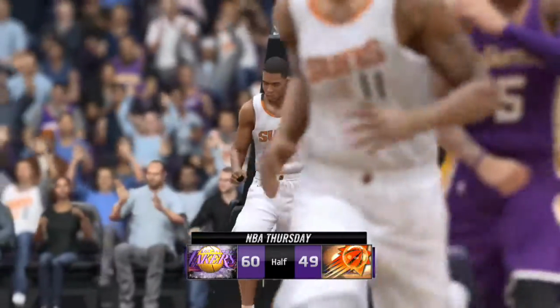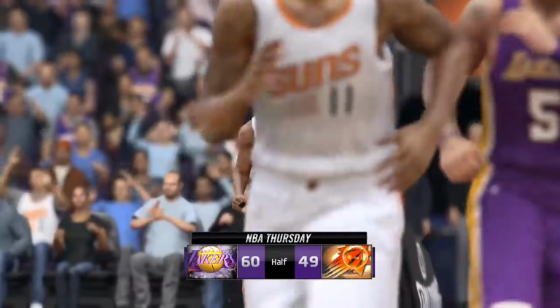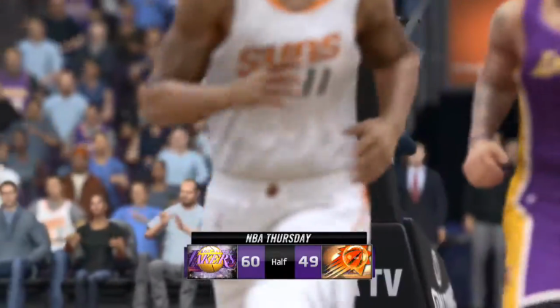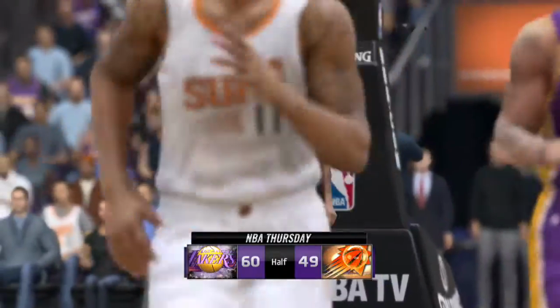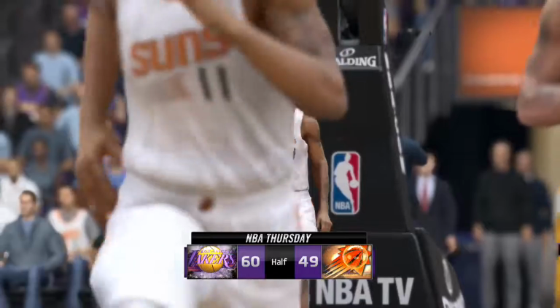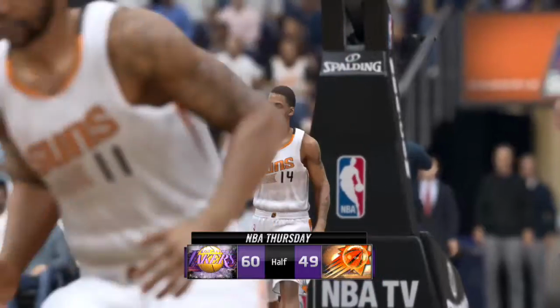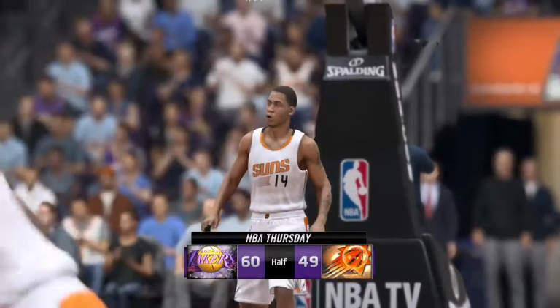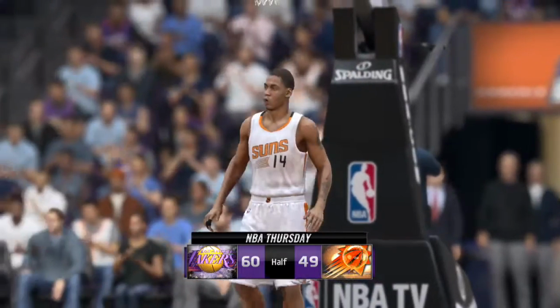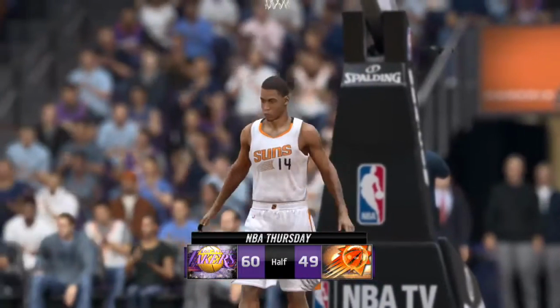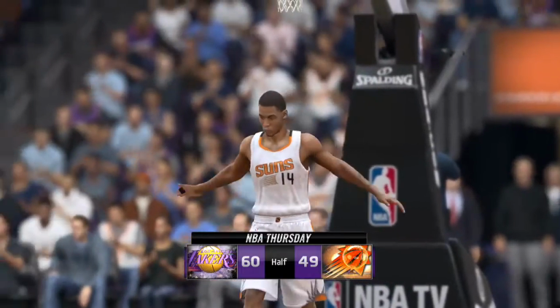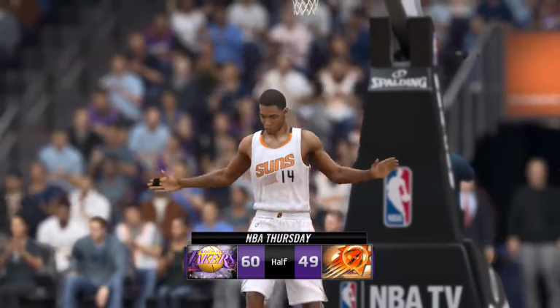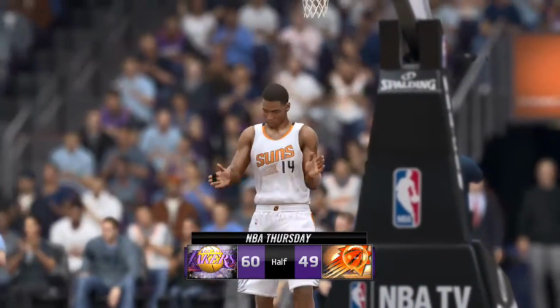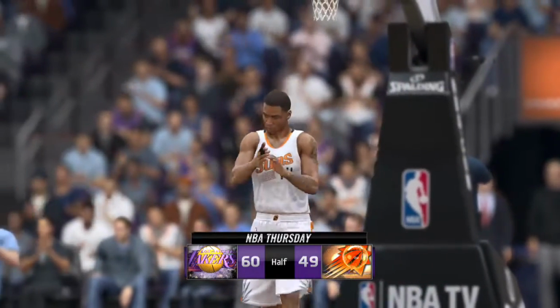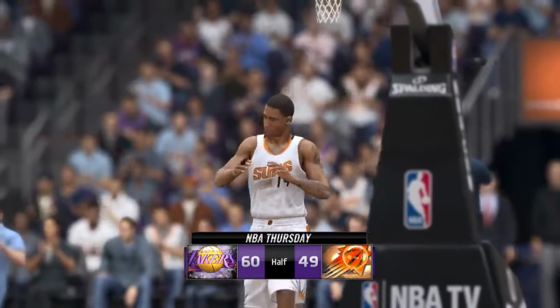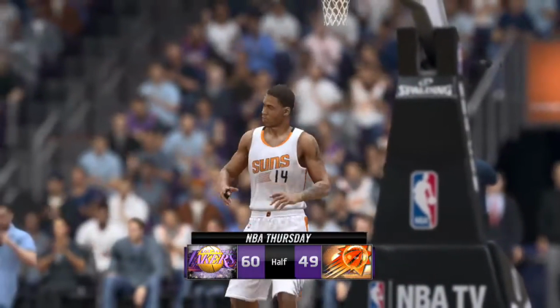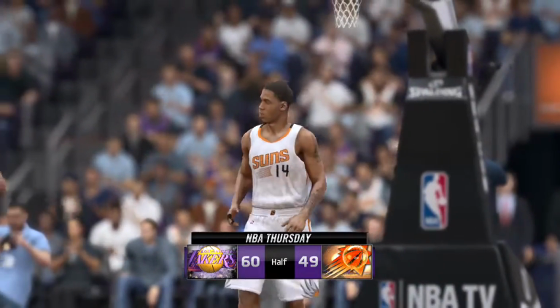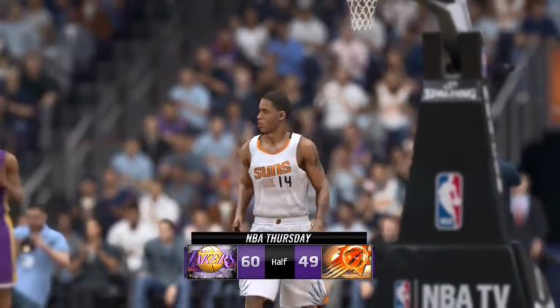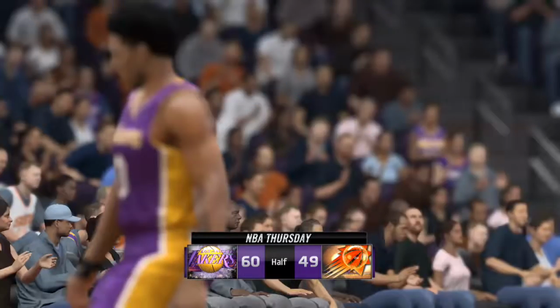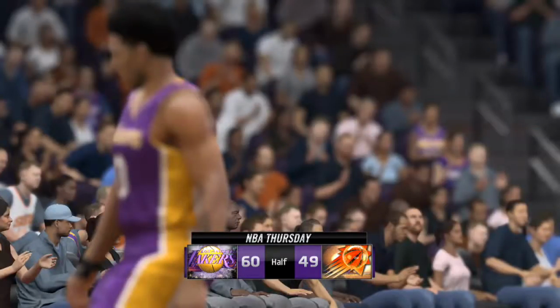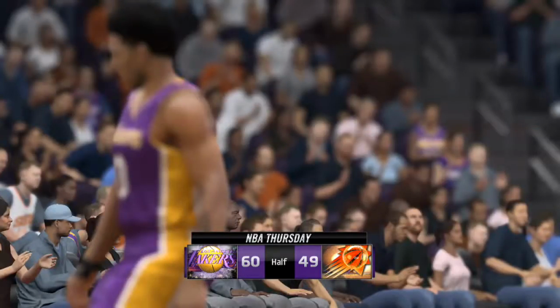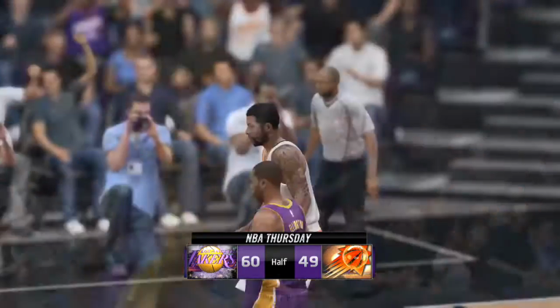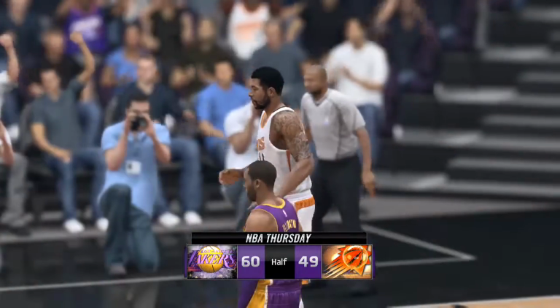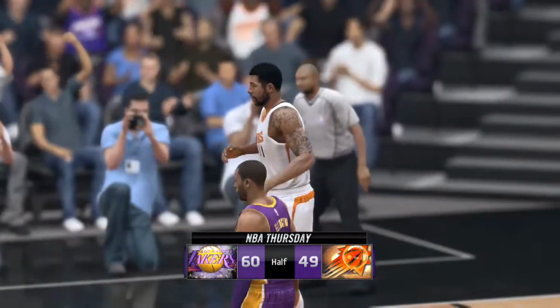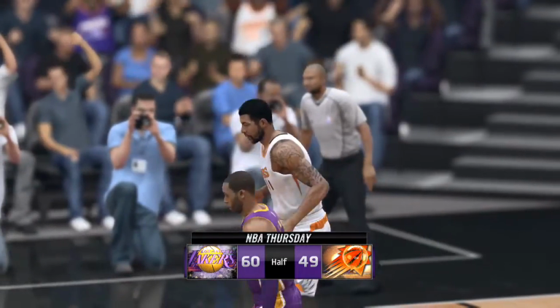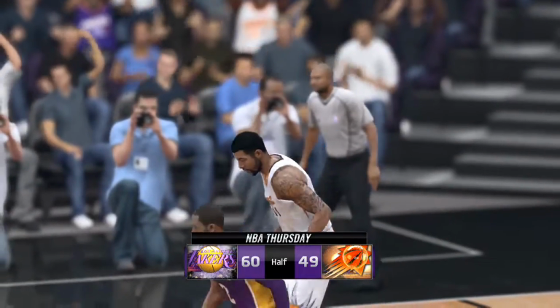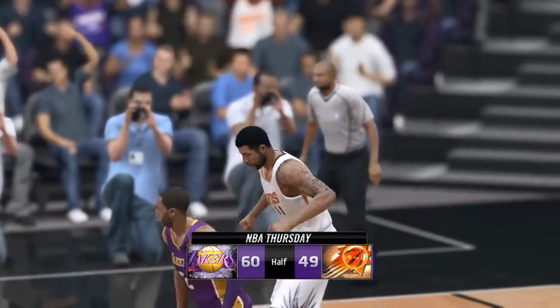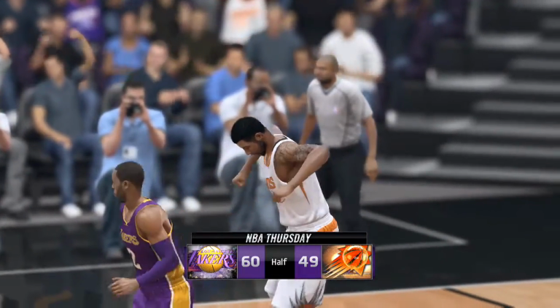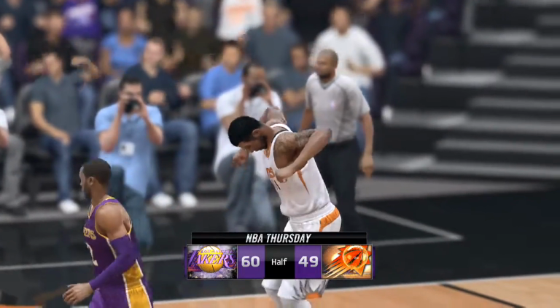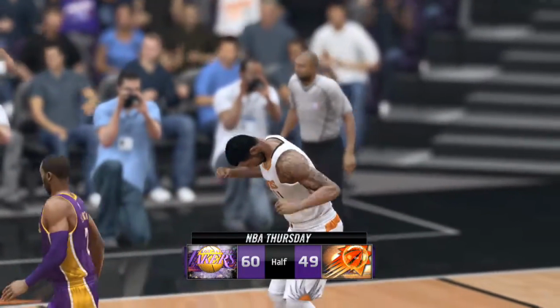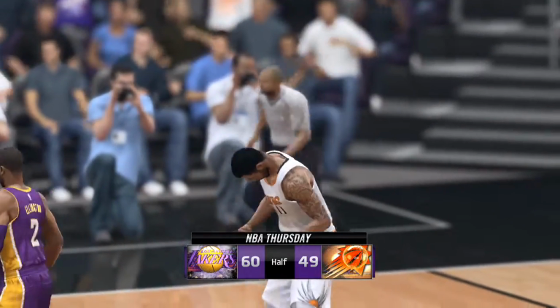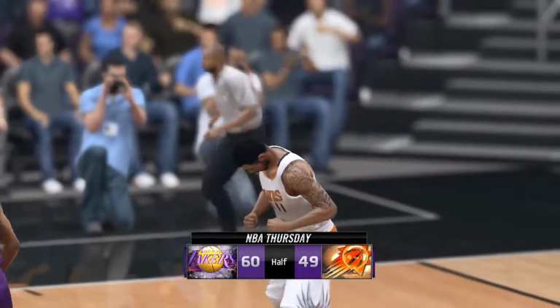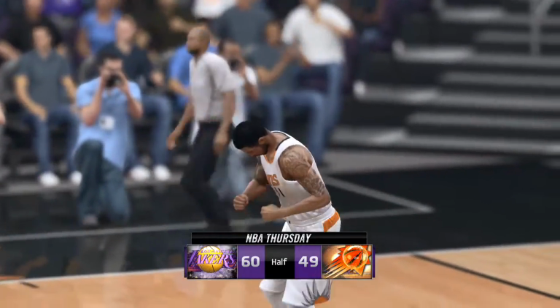We'll have more Thursday Night NBA from ESPN and EA Sports after this halftime break.